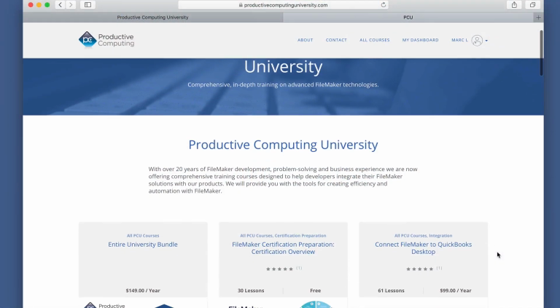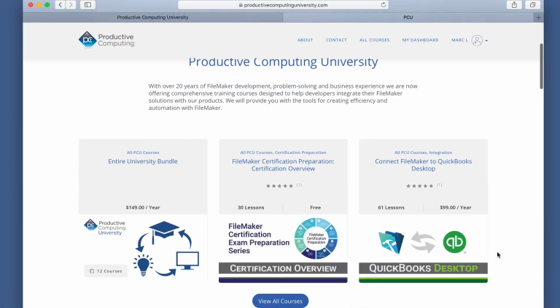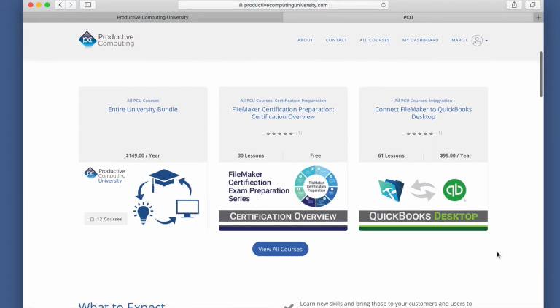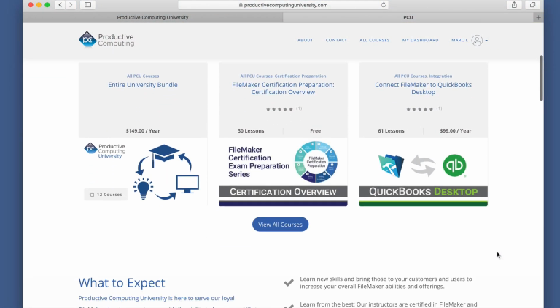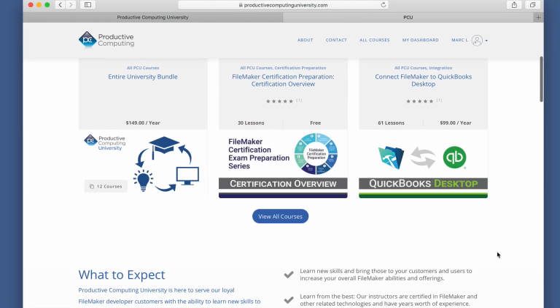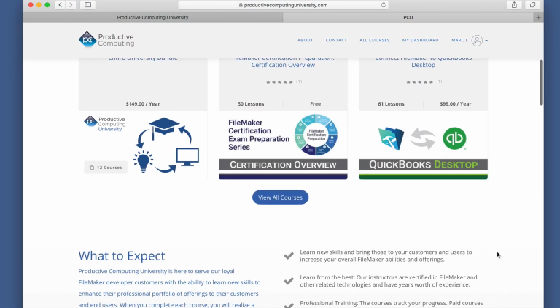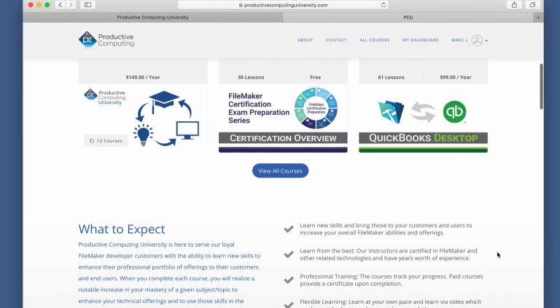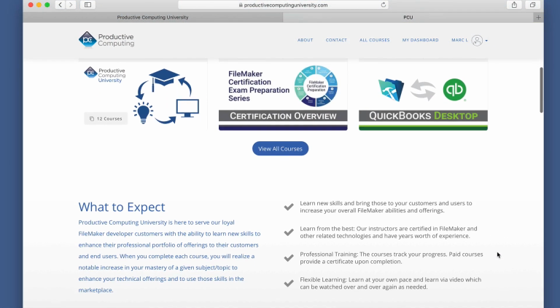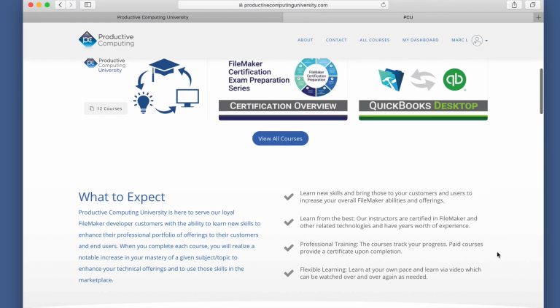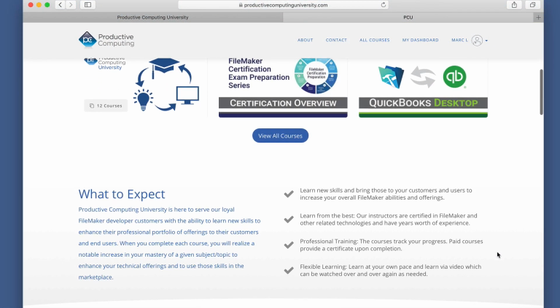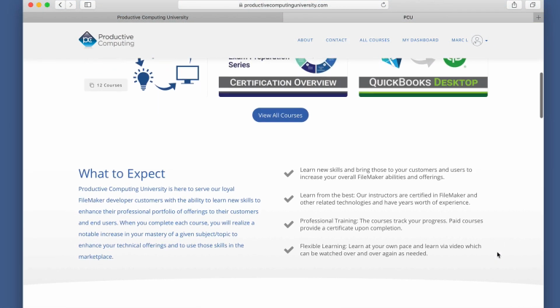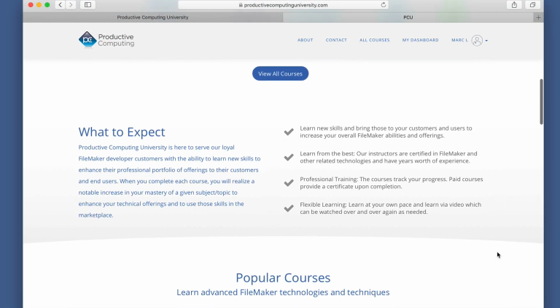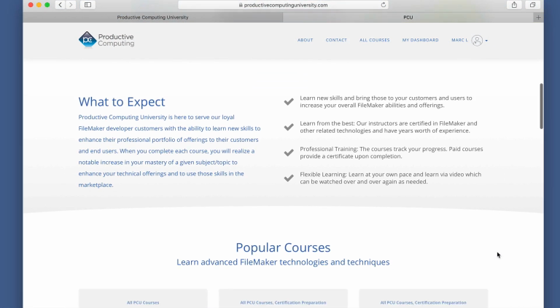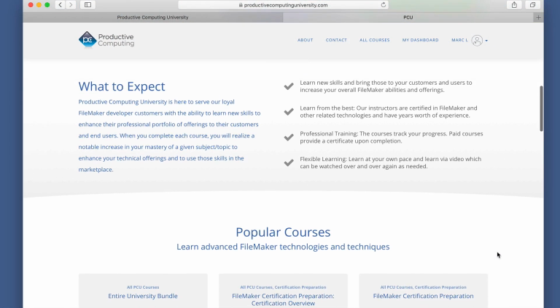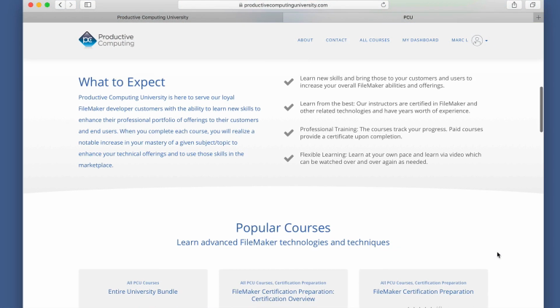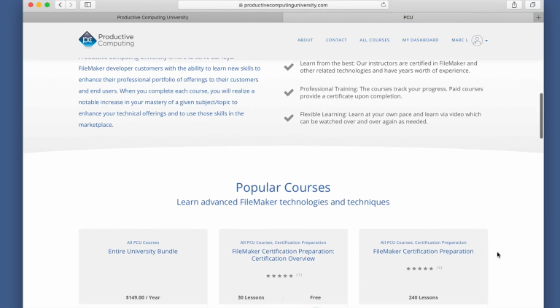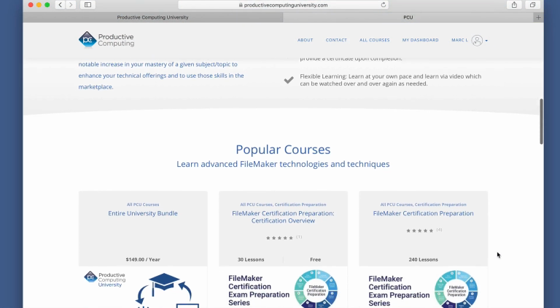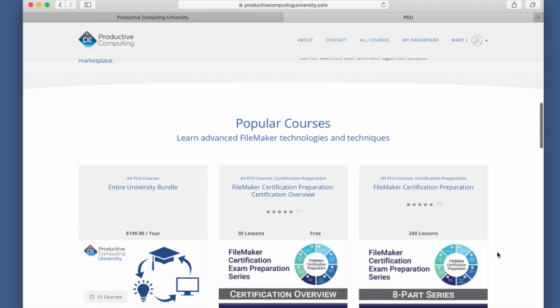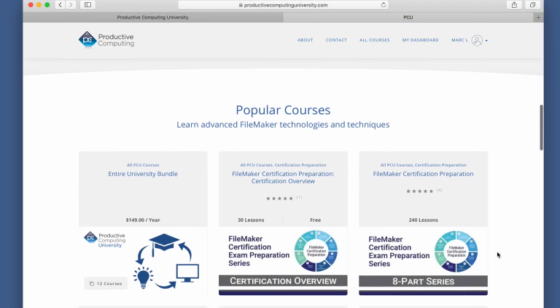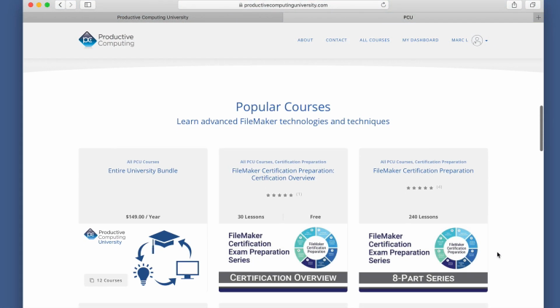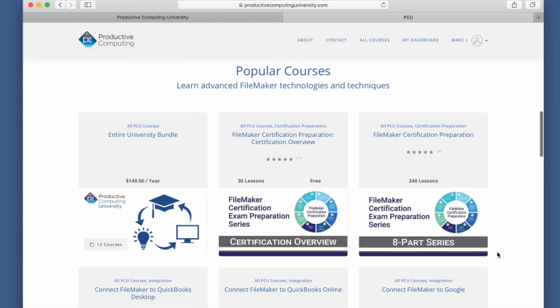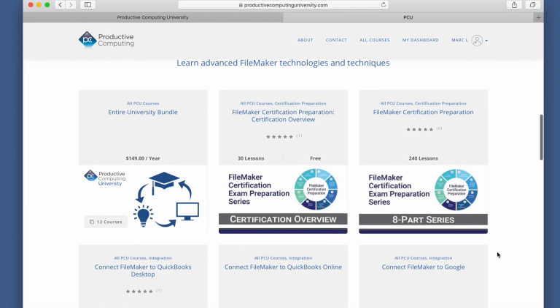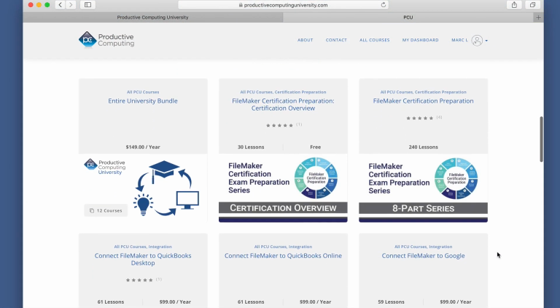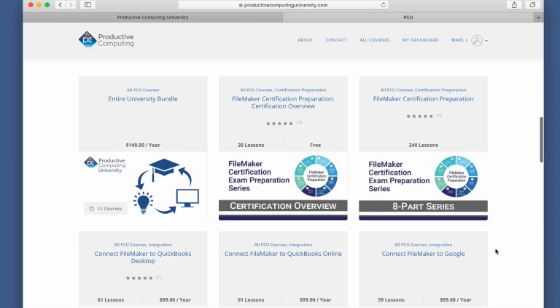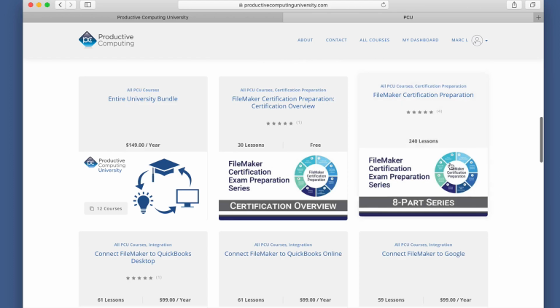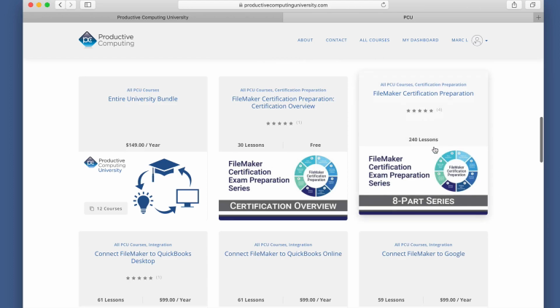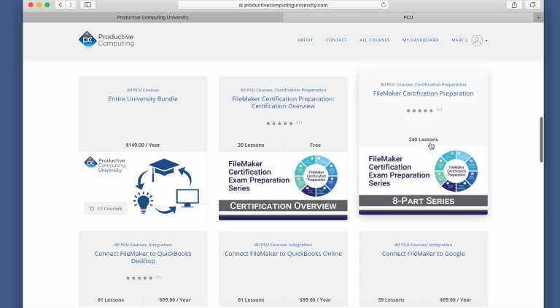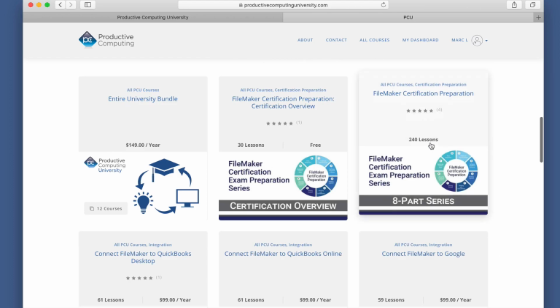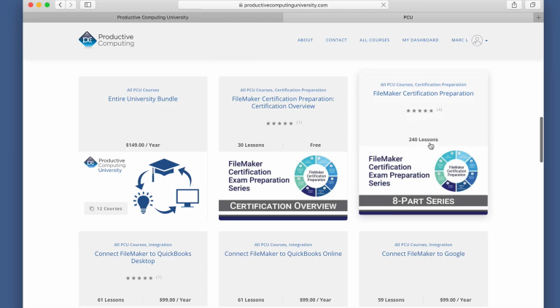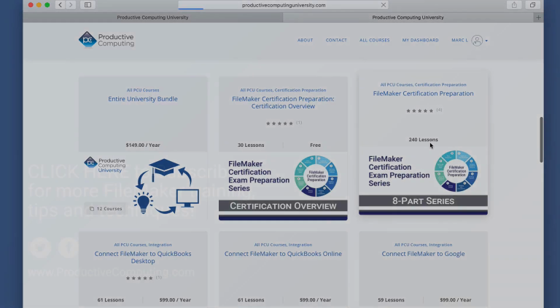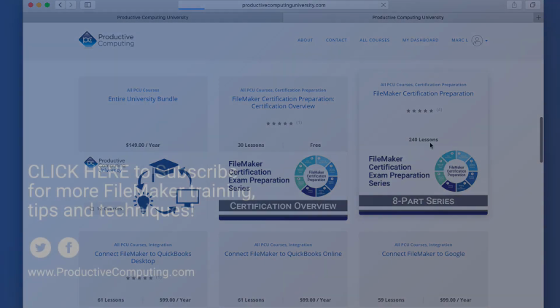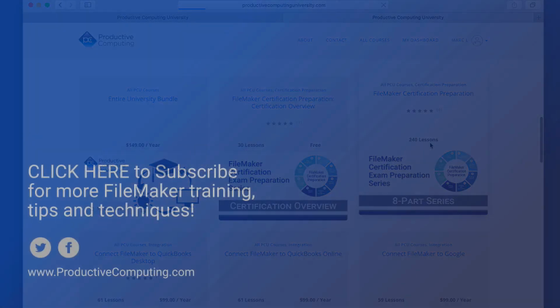You can find it at Productive Computing University. The name of the course is FileMaker Certification Preparation. See you there.